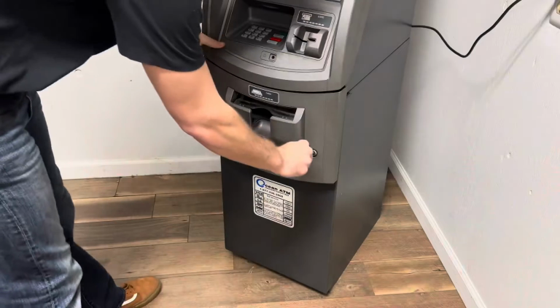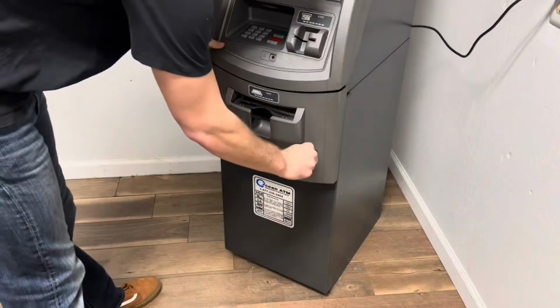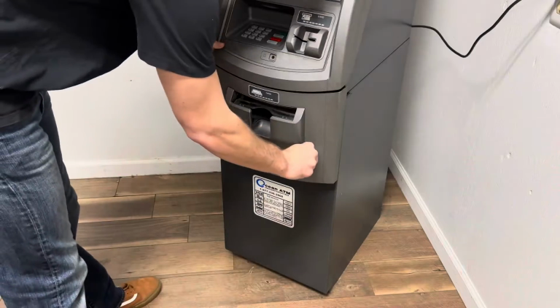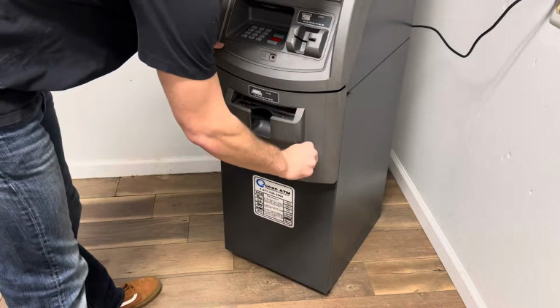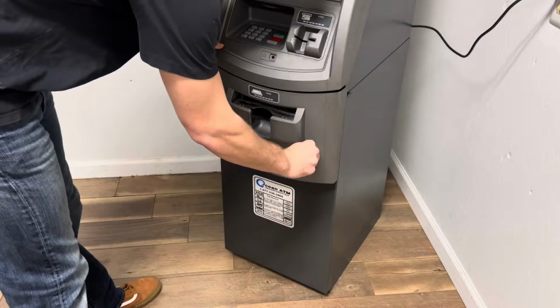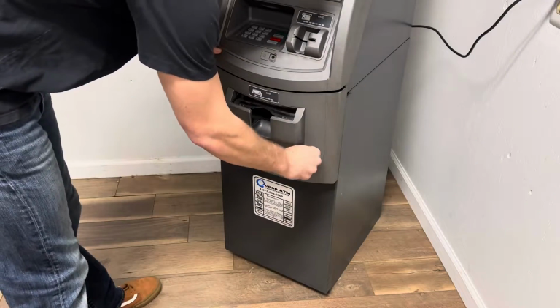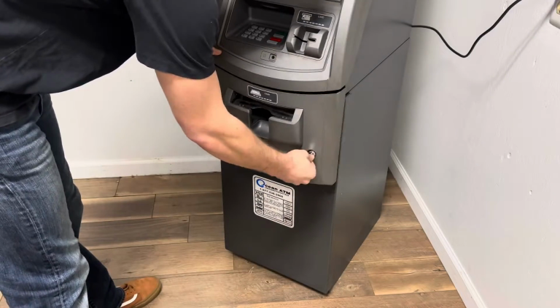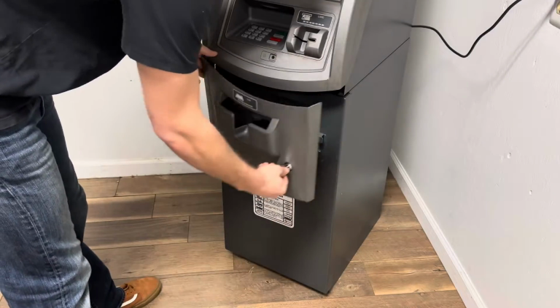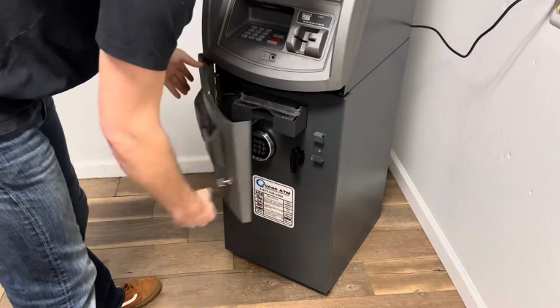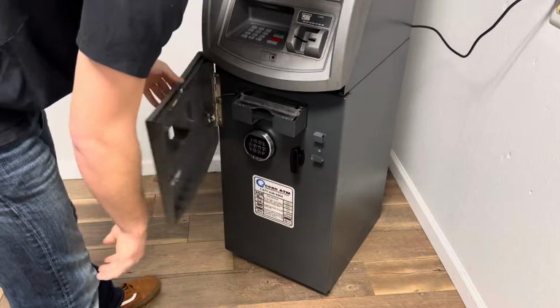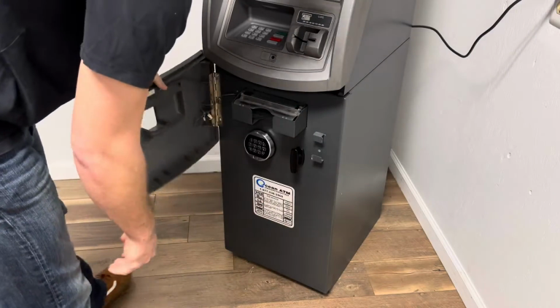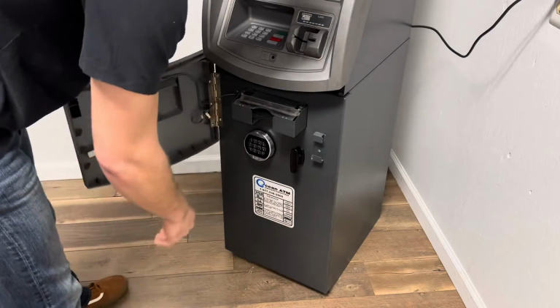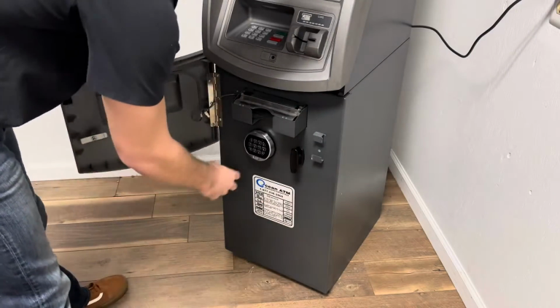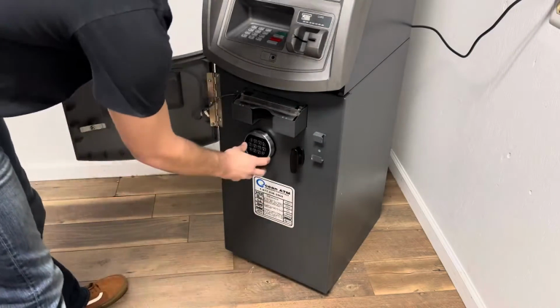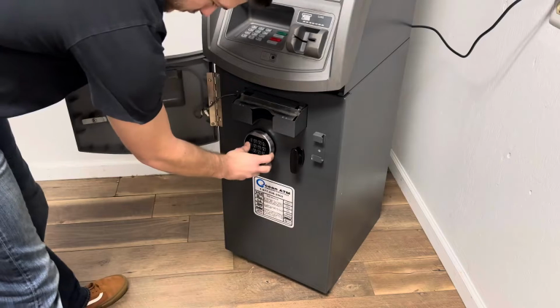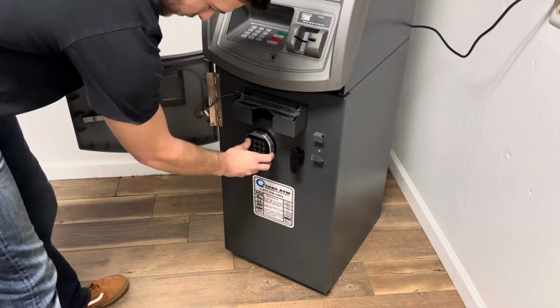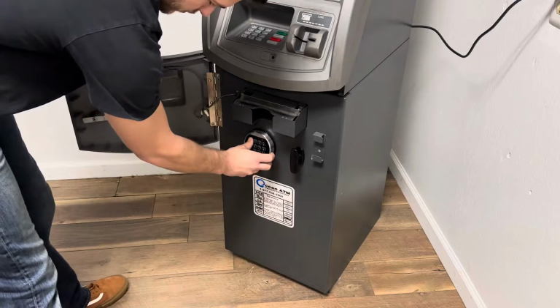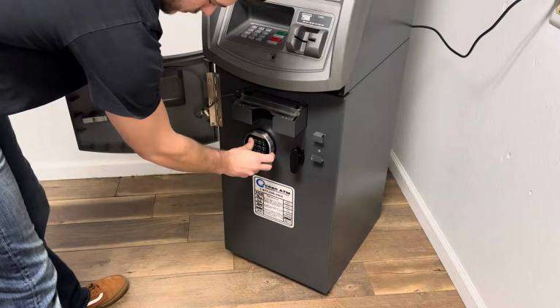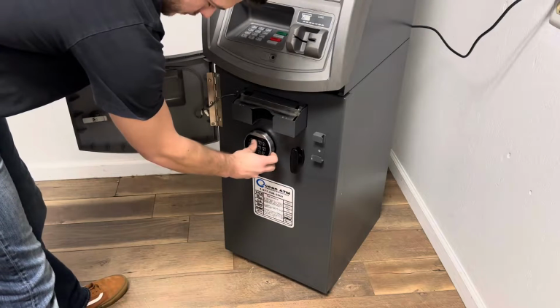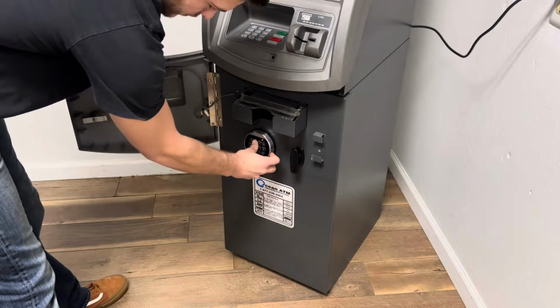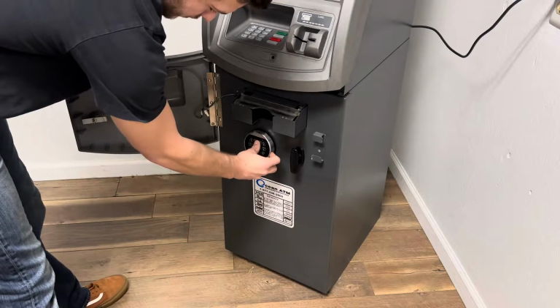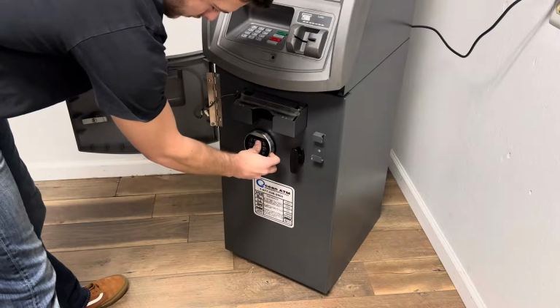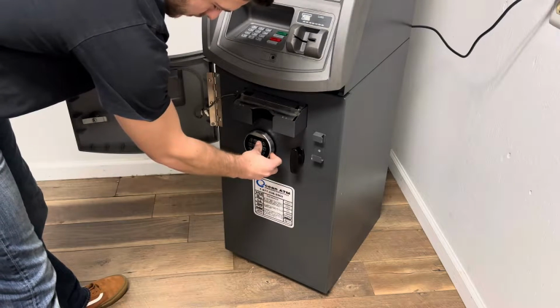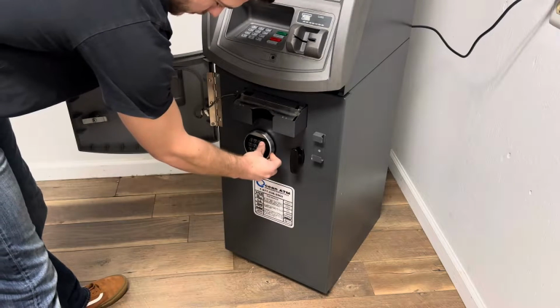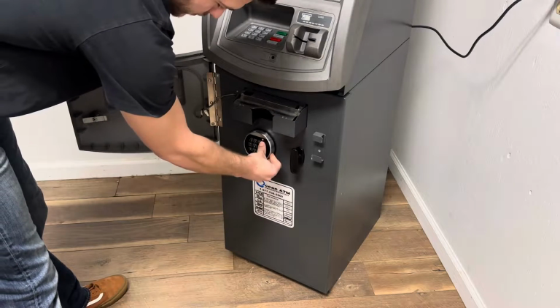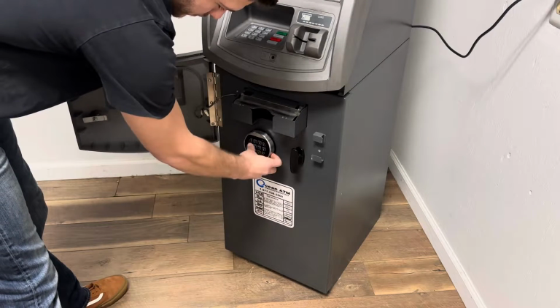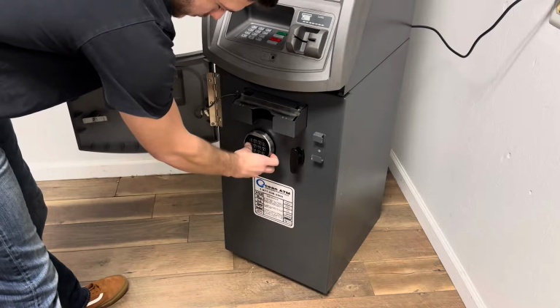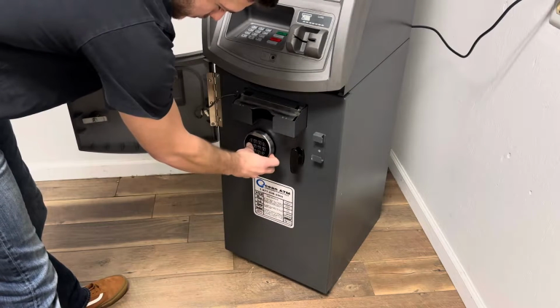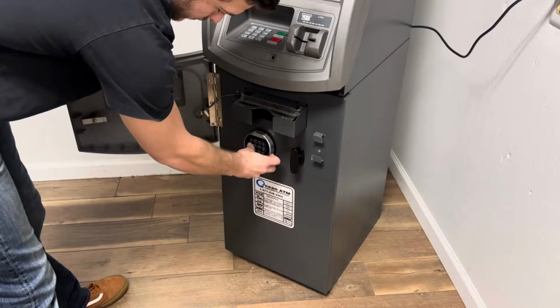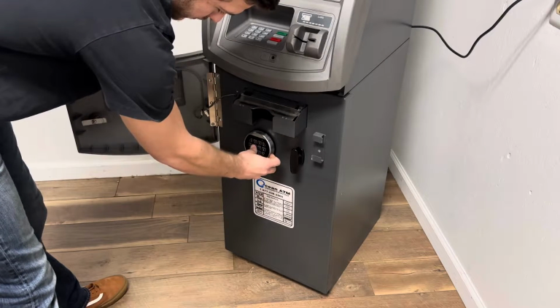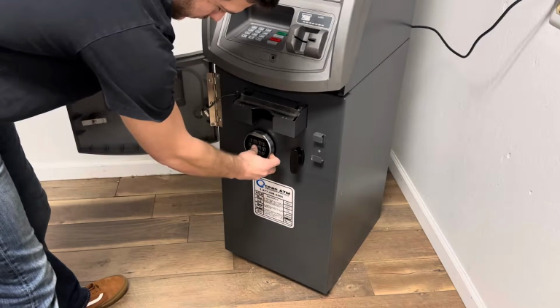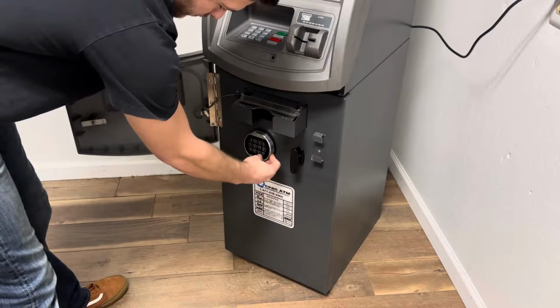Once you have powered off your machine, you're going to open the bezel door and then open your vault to access the dispenser.